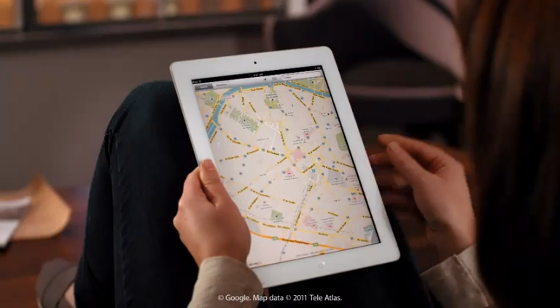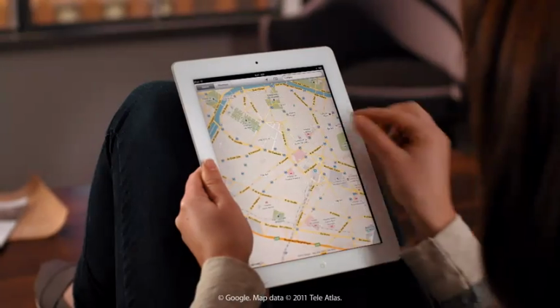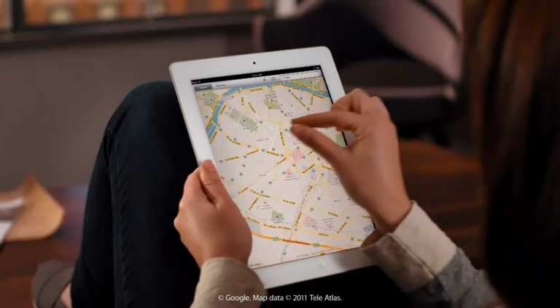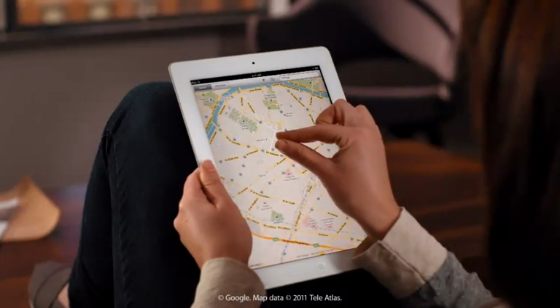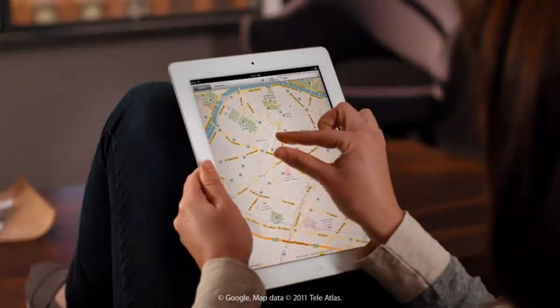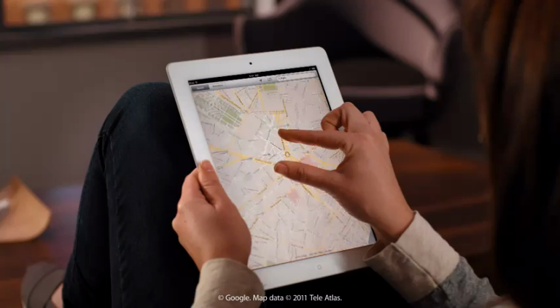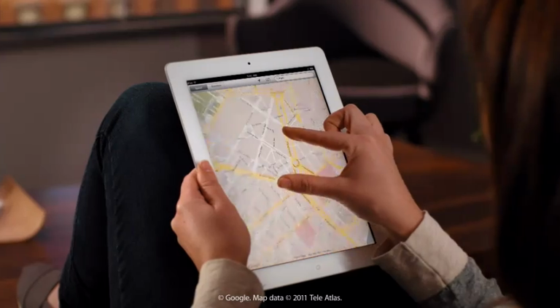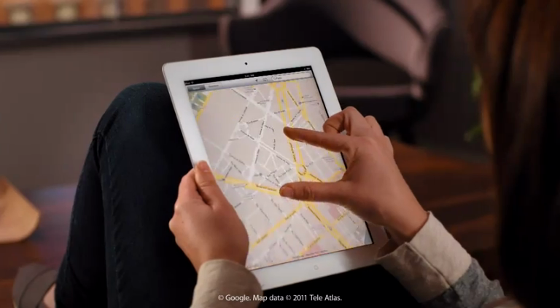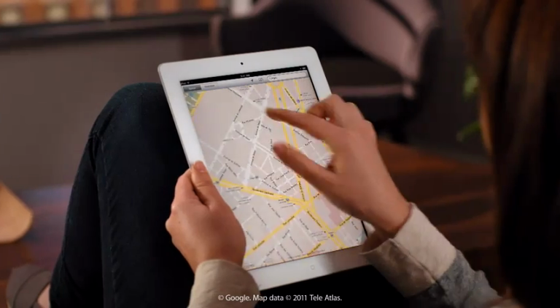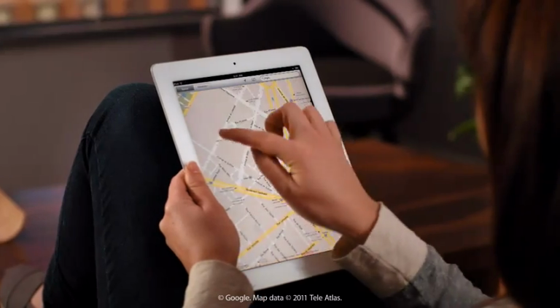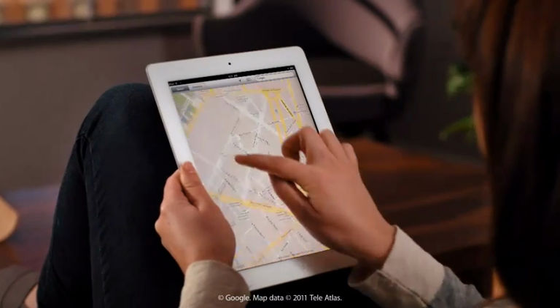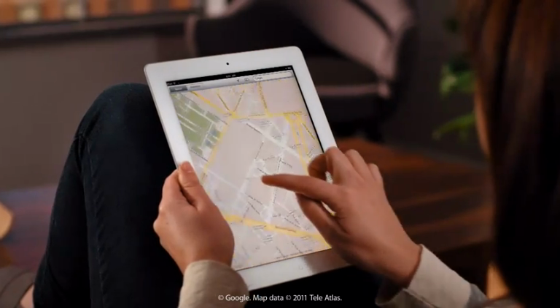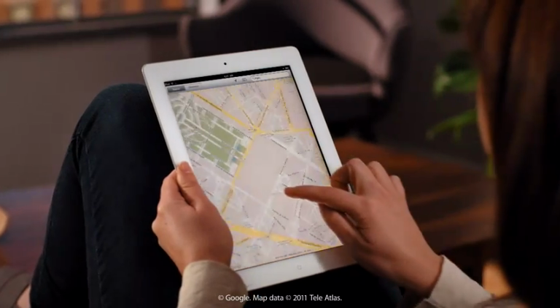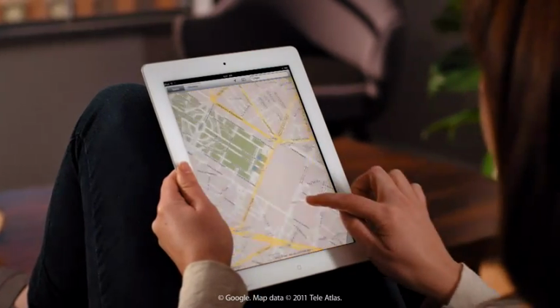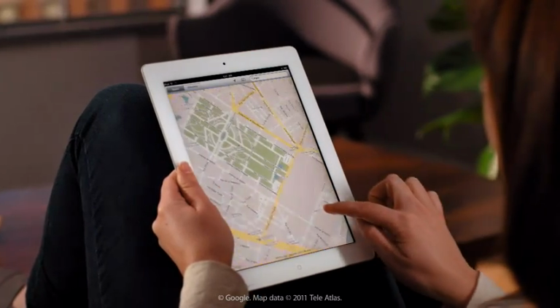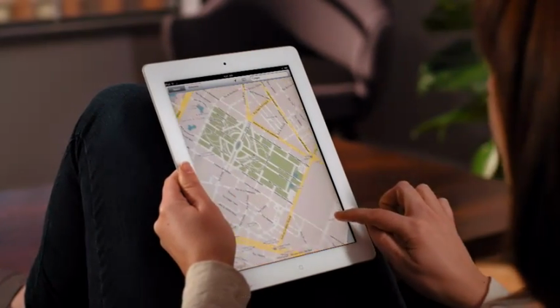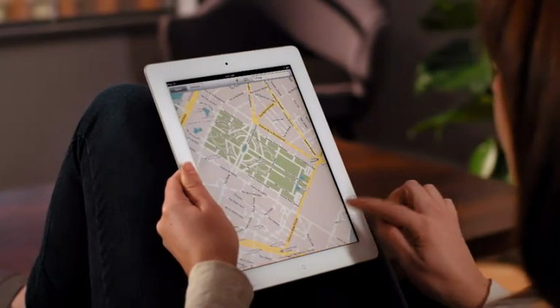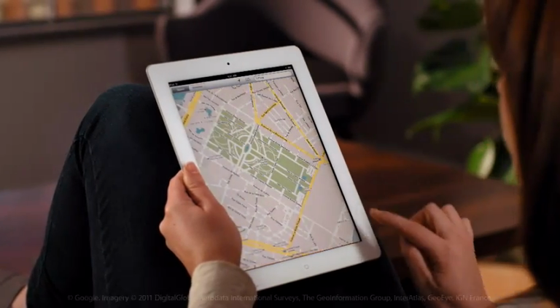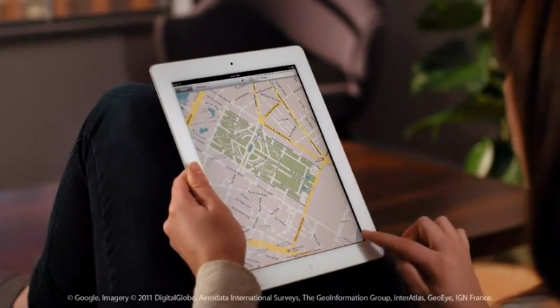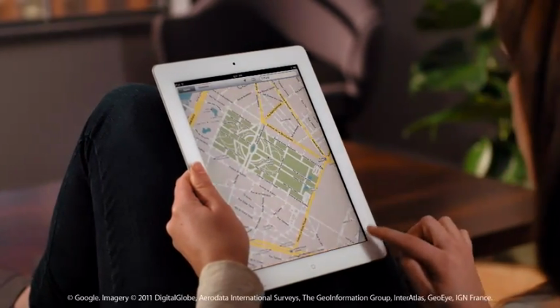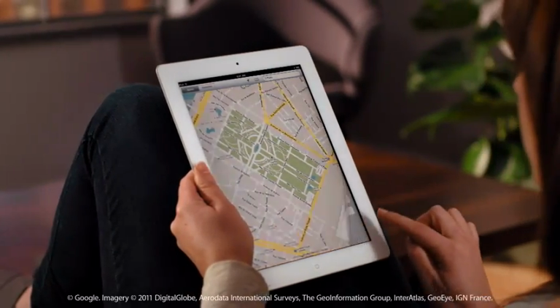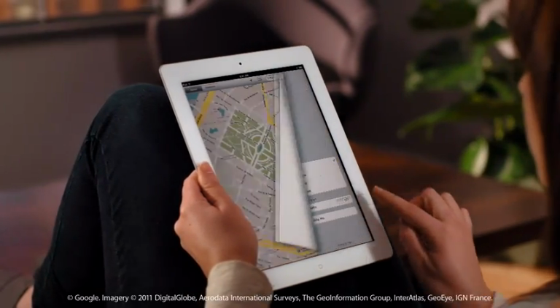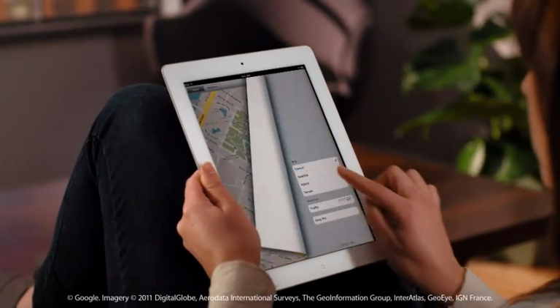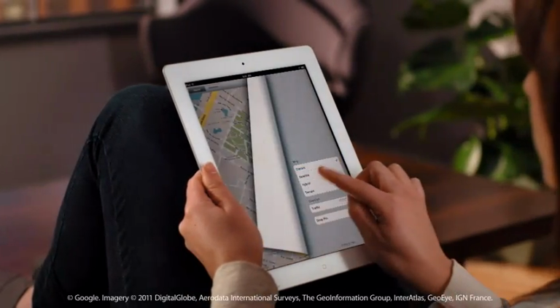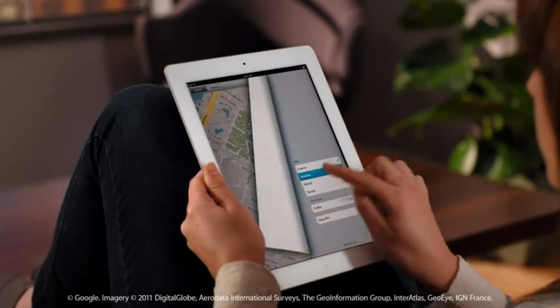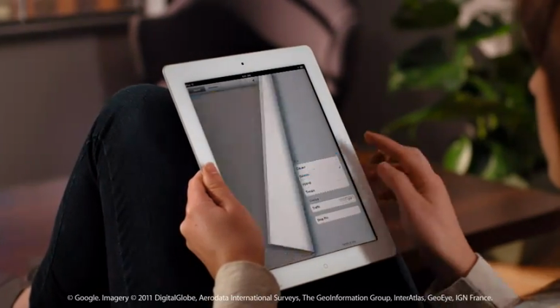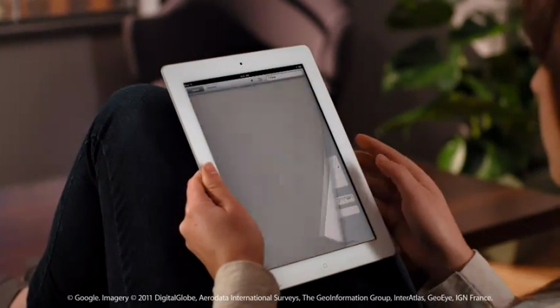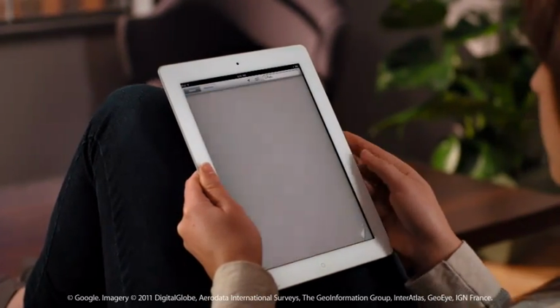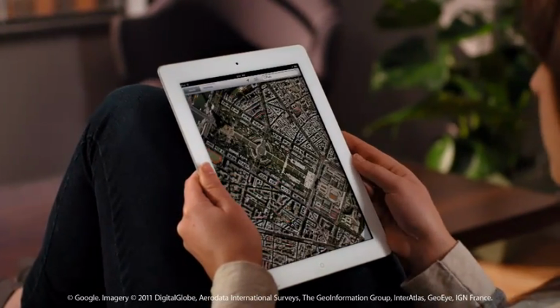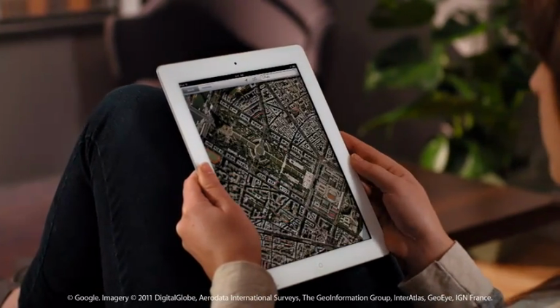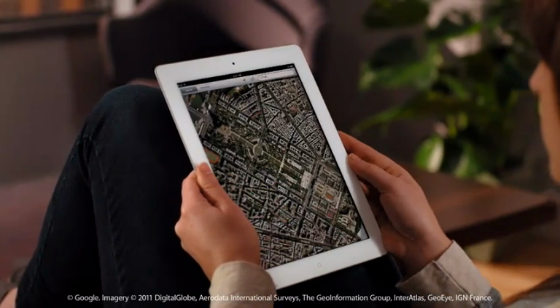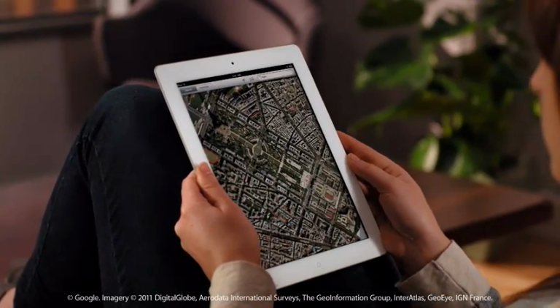With Maps on iPad 2, you'll love having the whole world at your fingertips.